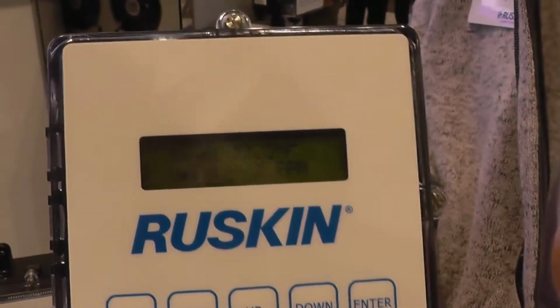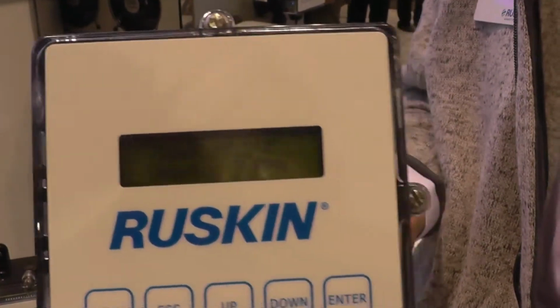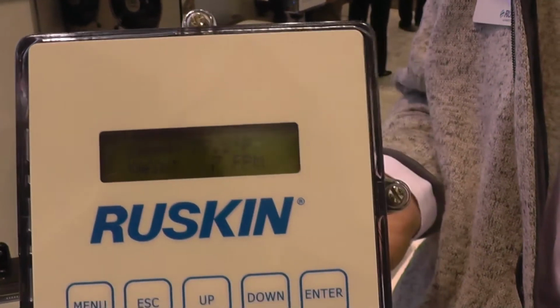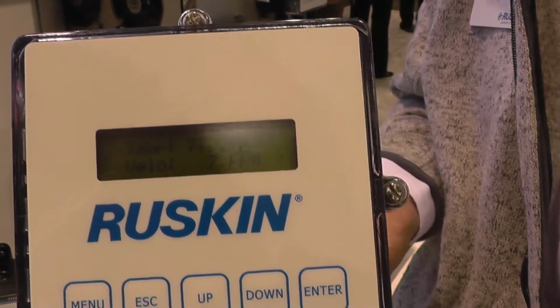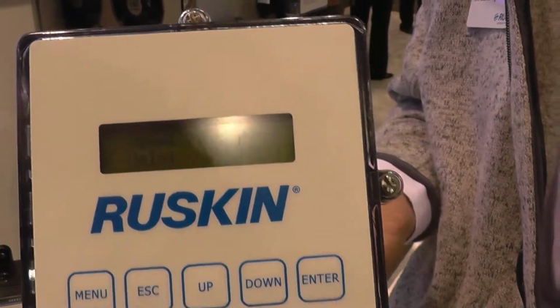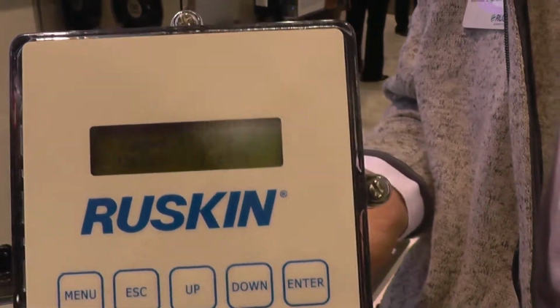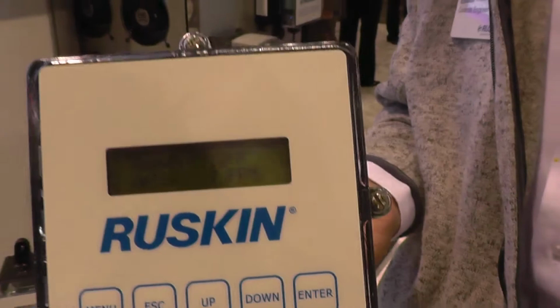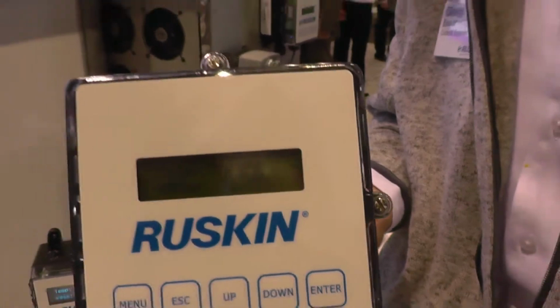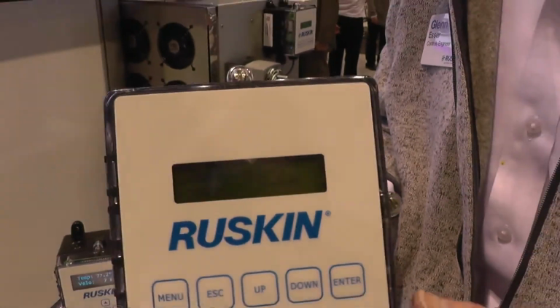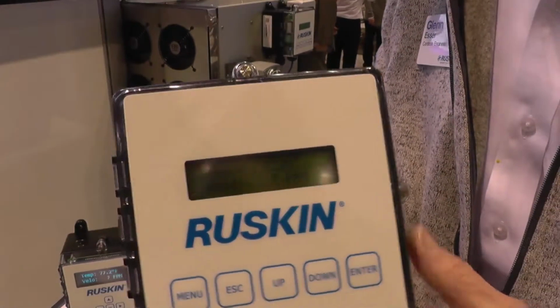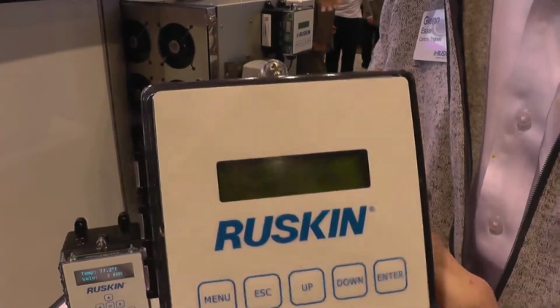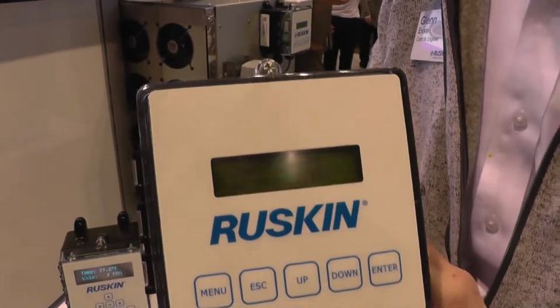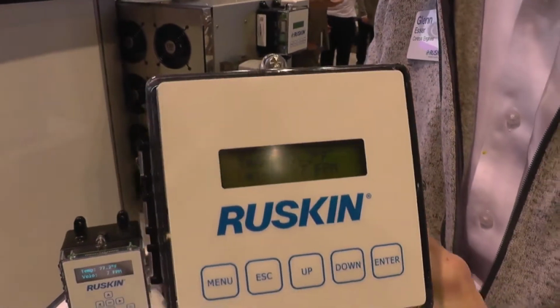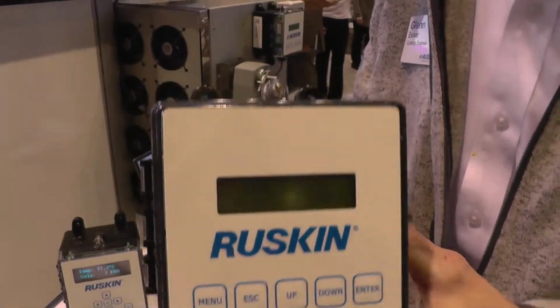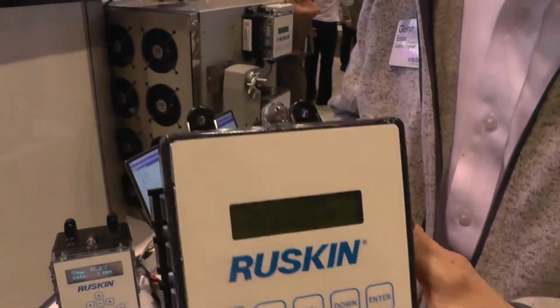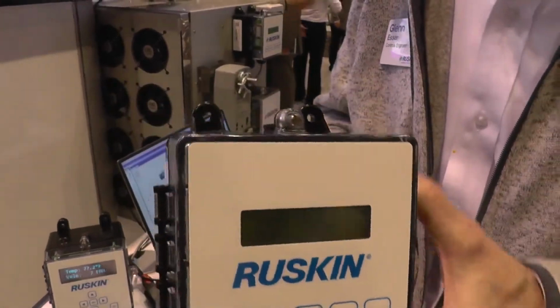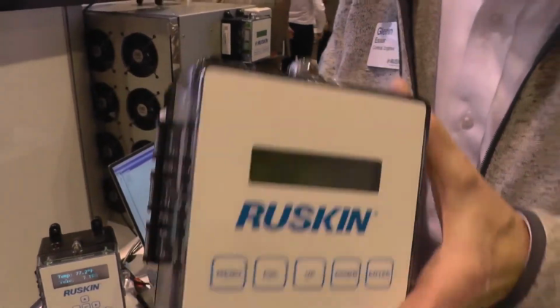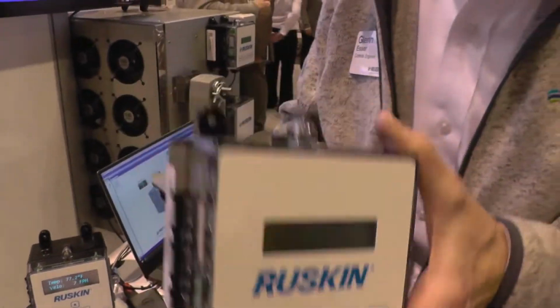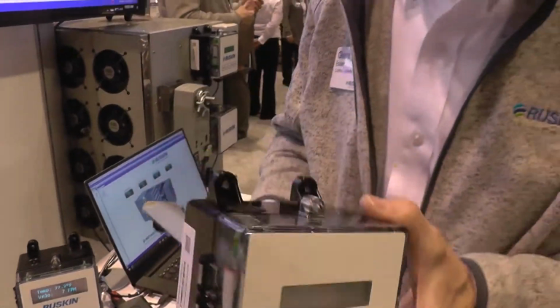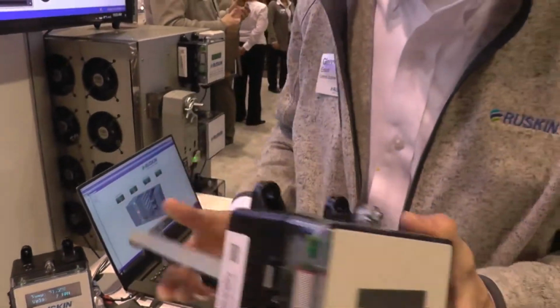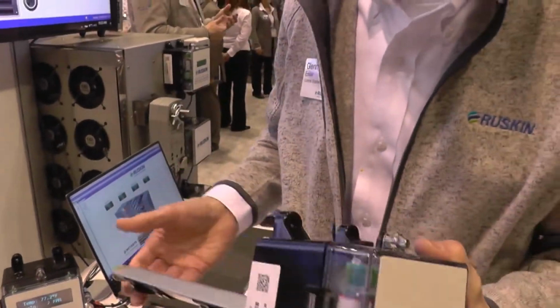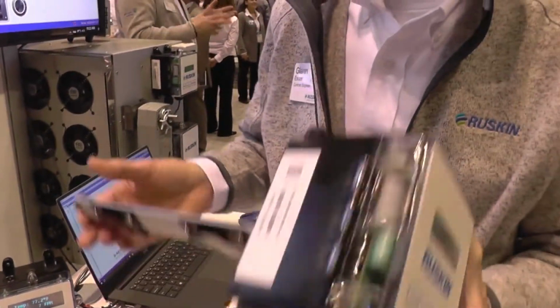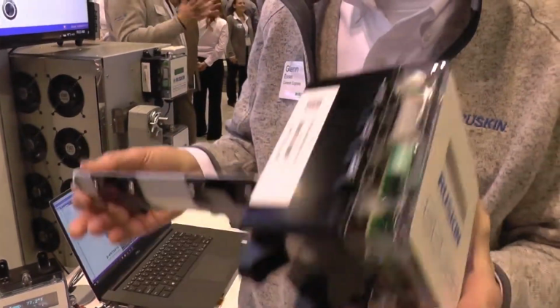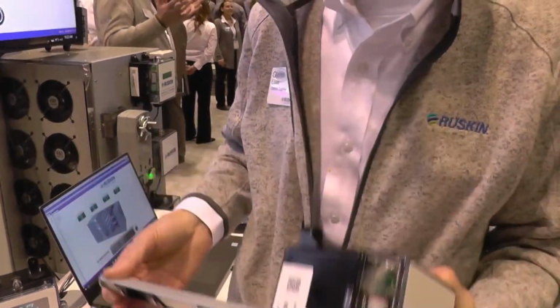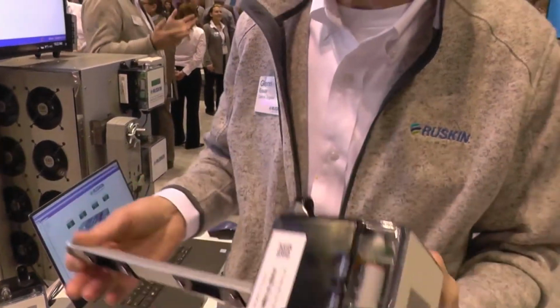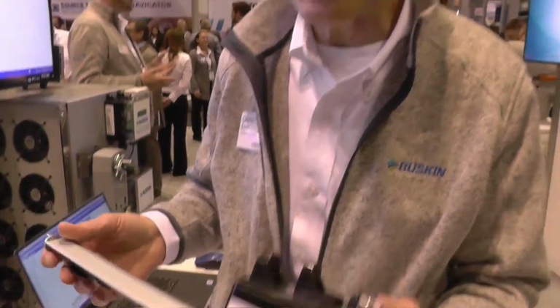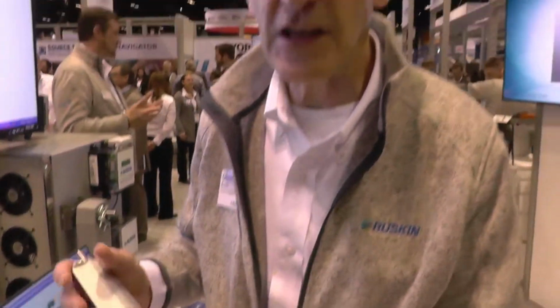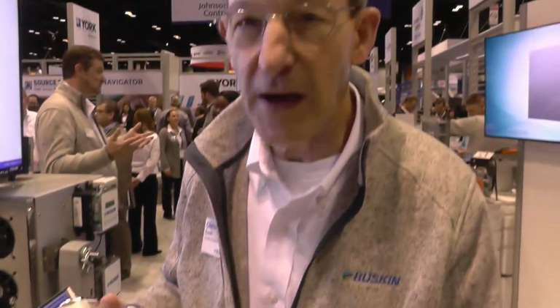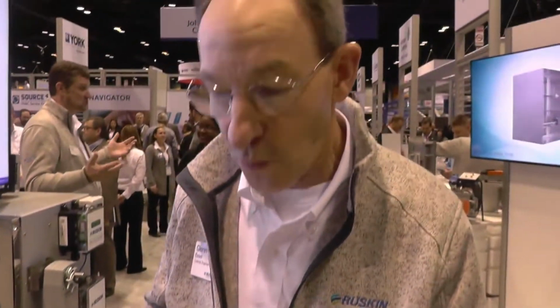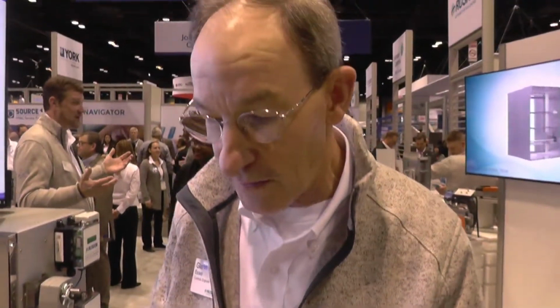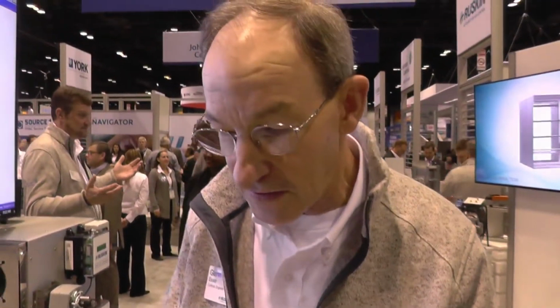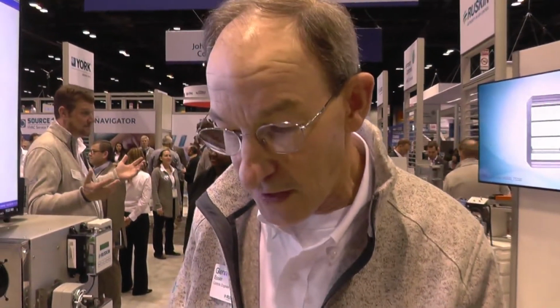I've configured this one for feet per minute for the show here today so I can show people air velocity by waving this around.